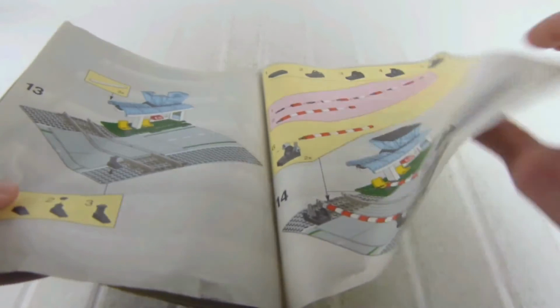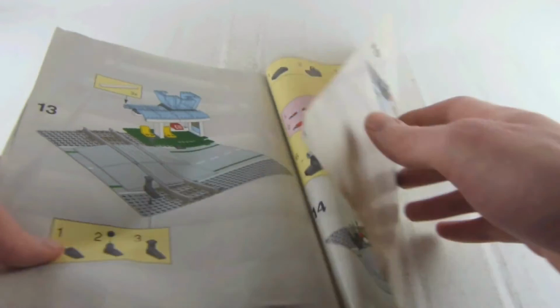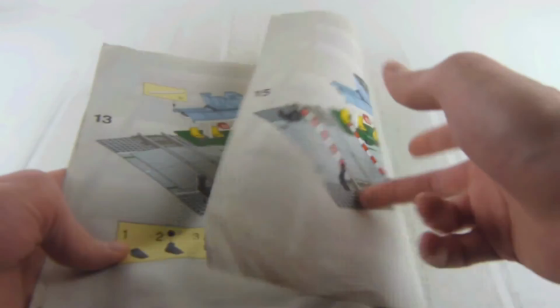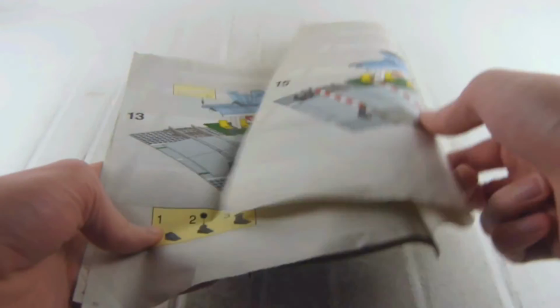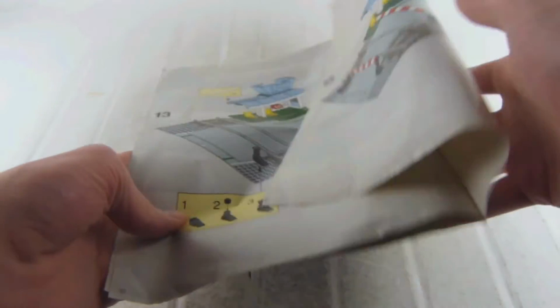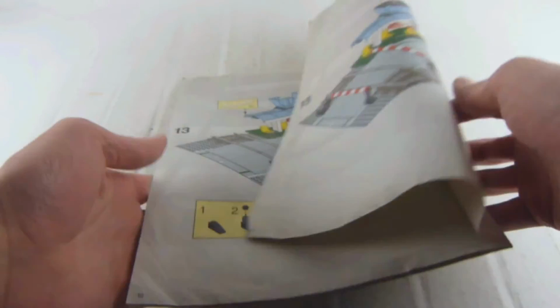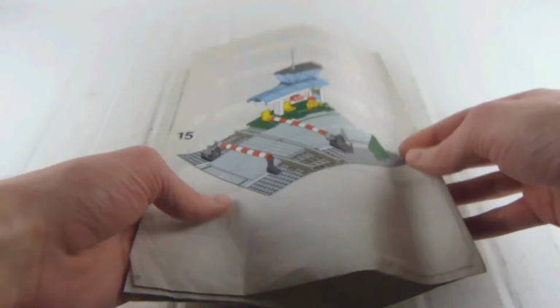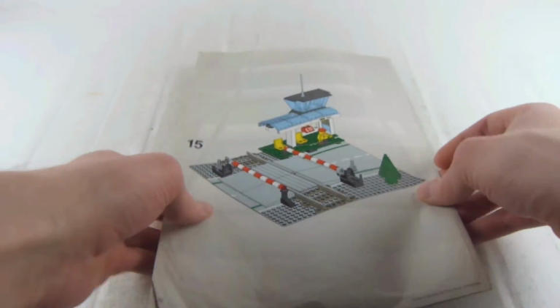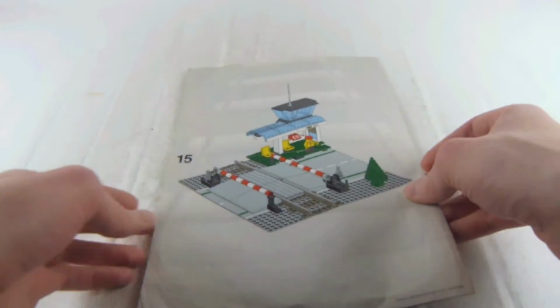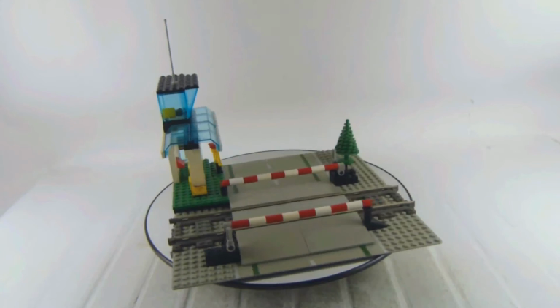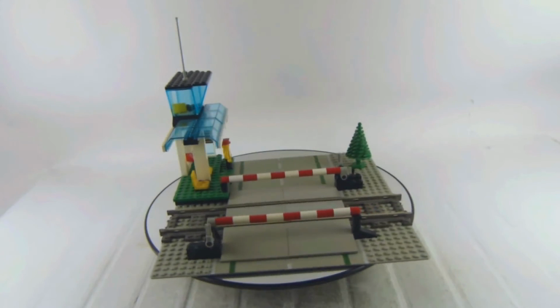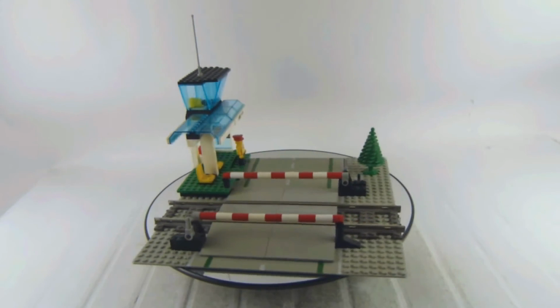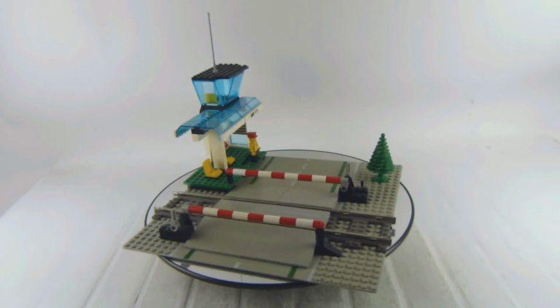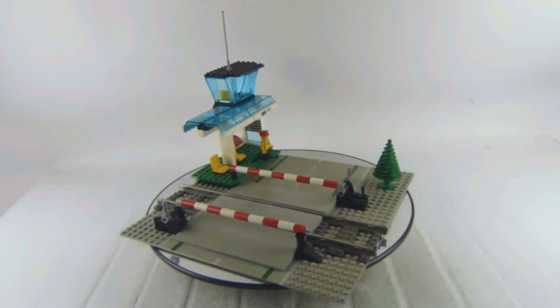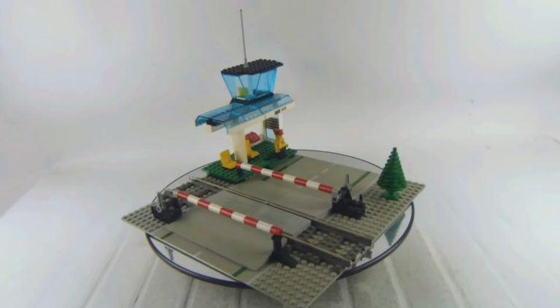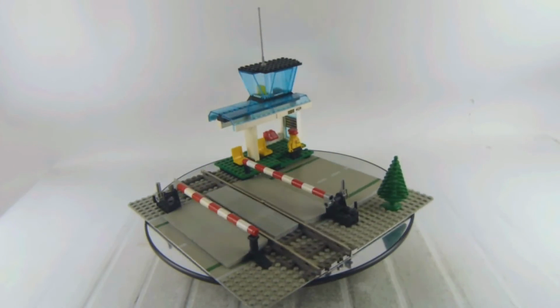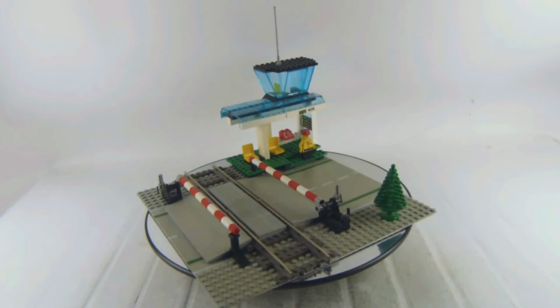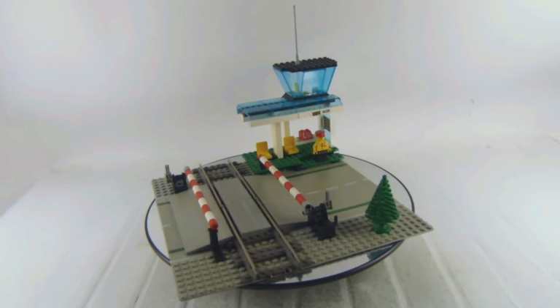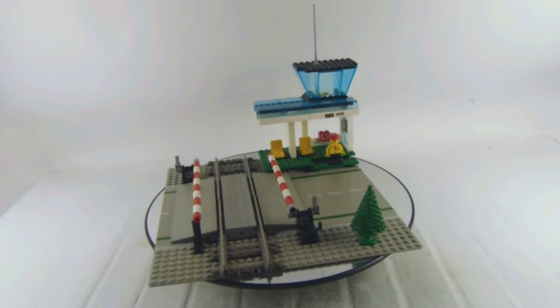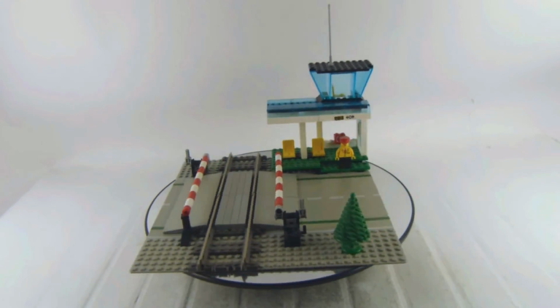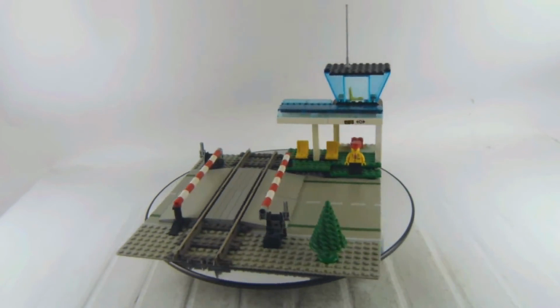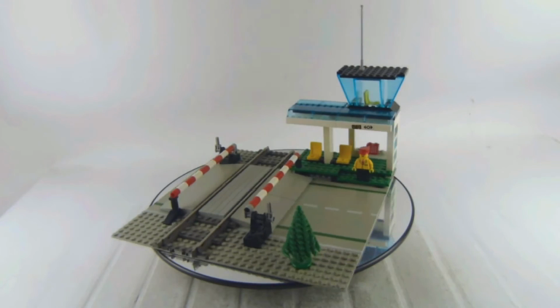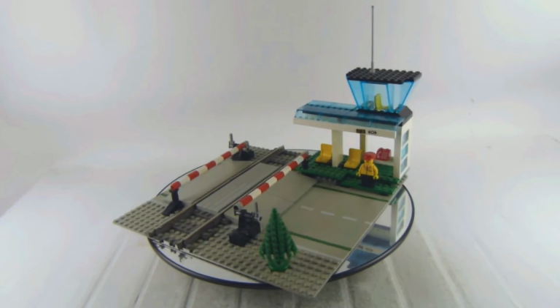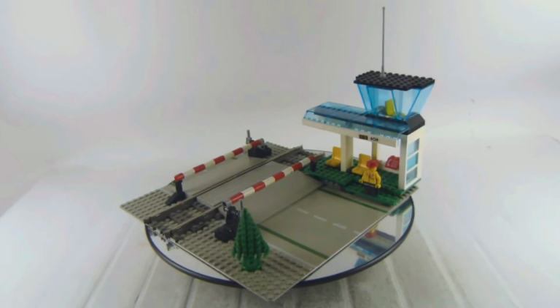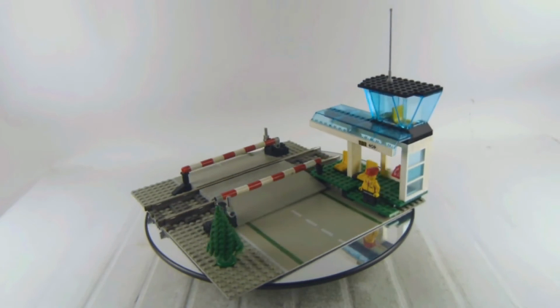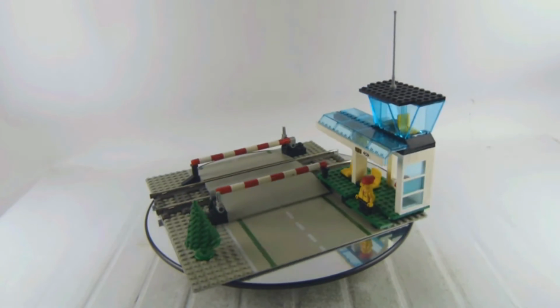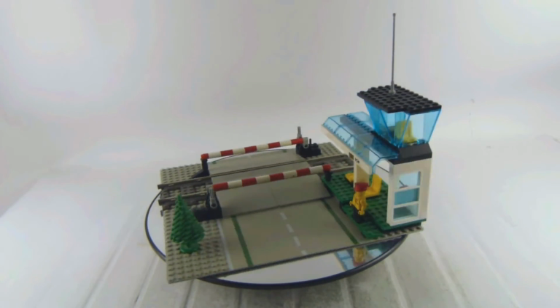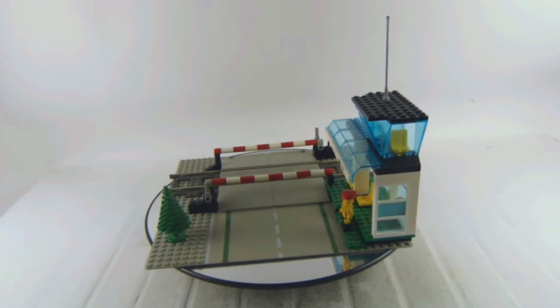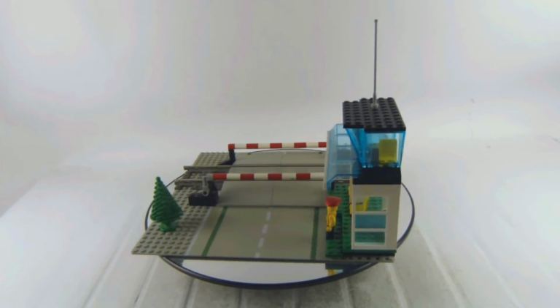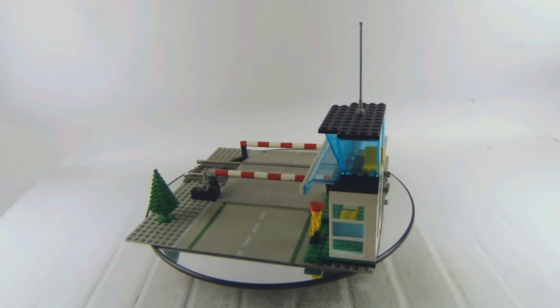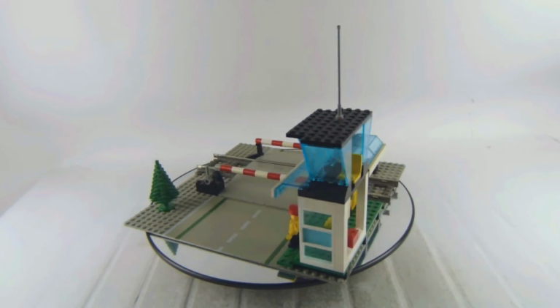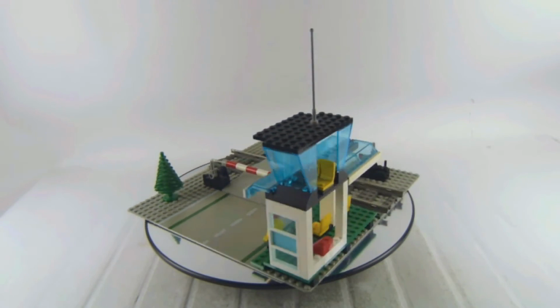And here's the instruction. There are no mistakes and no missing pieces. Yeah, definitely like that old tree there as well.